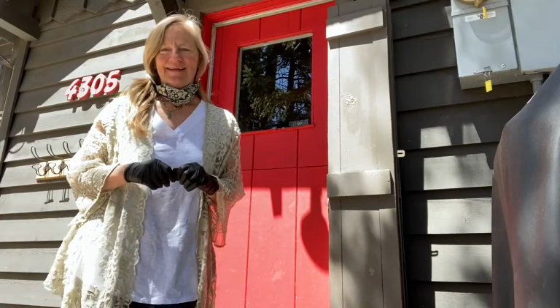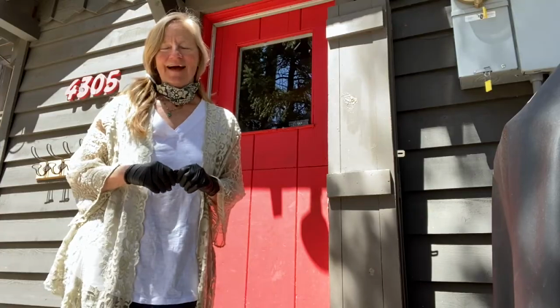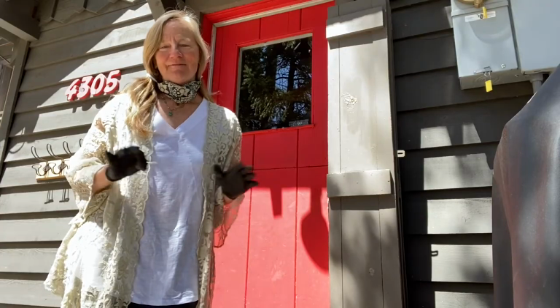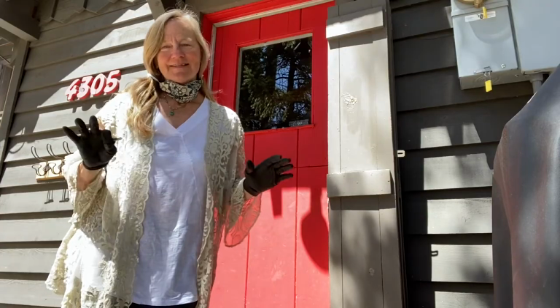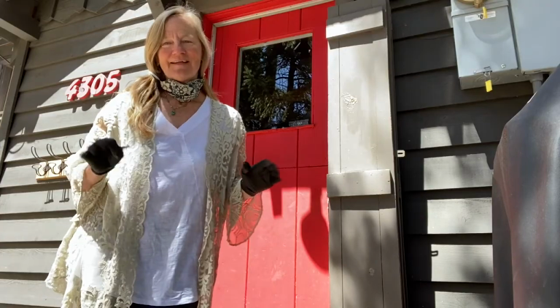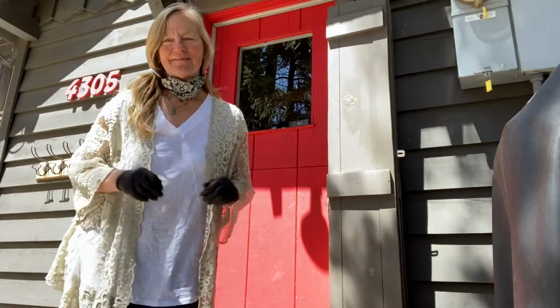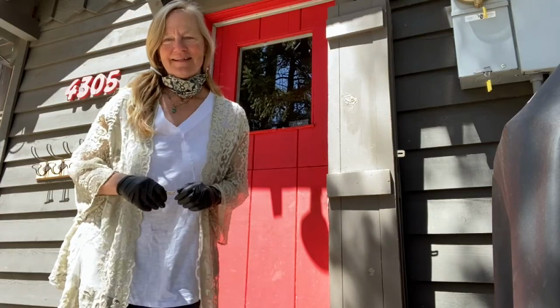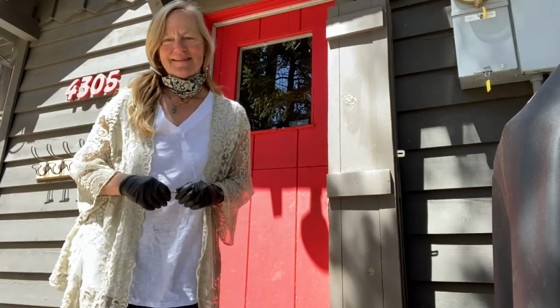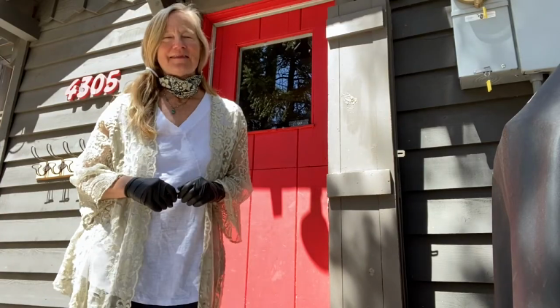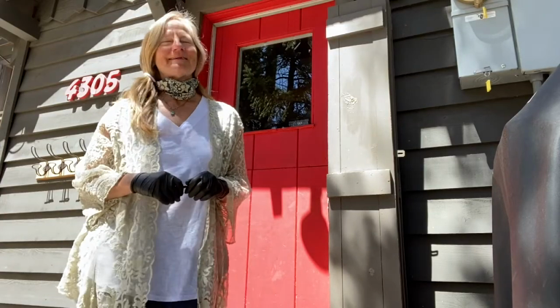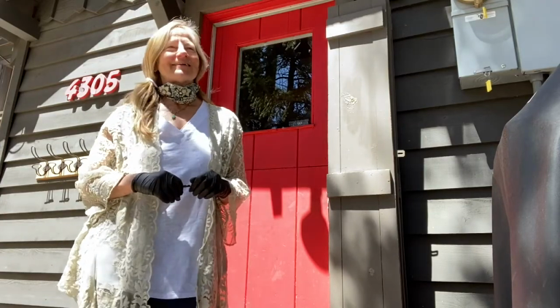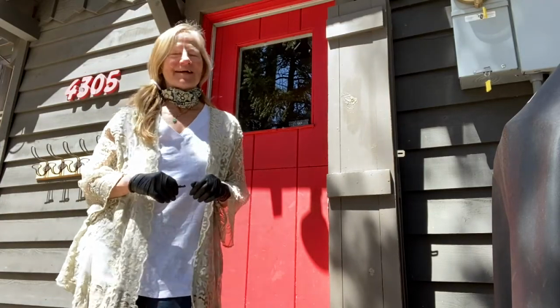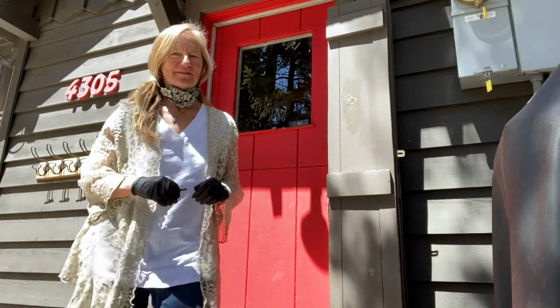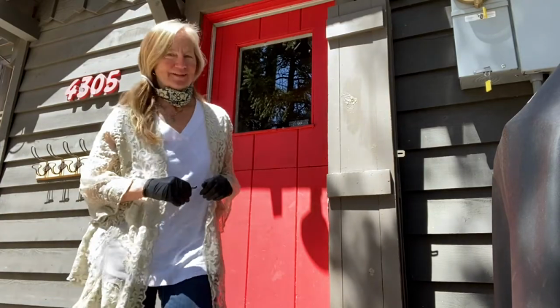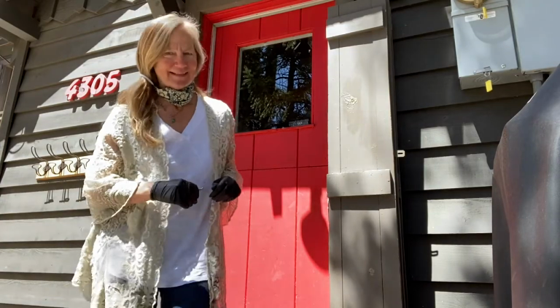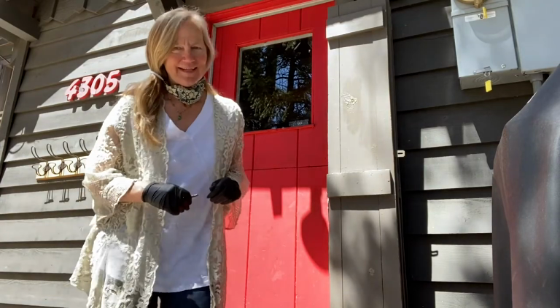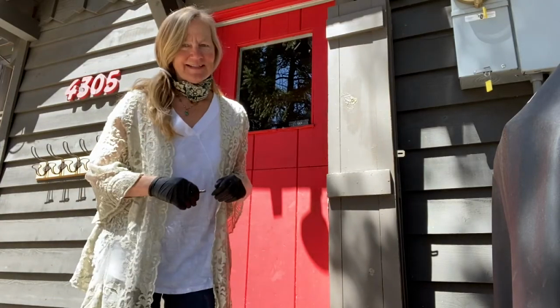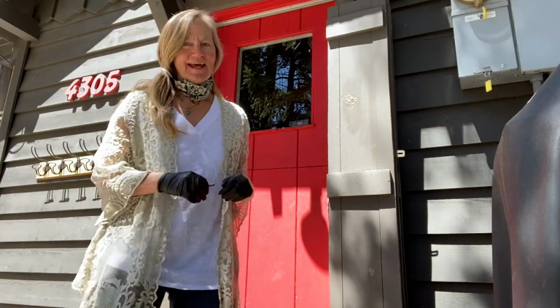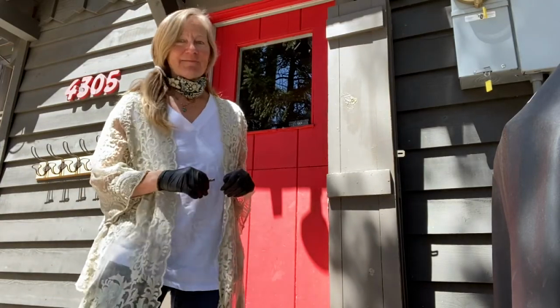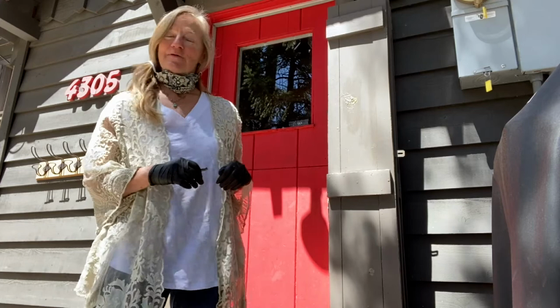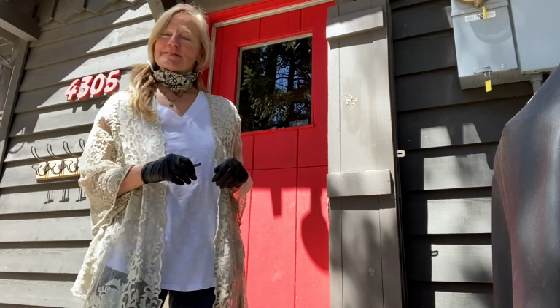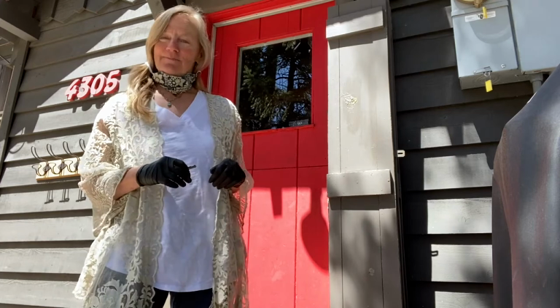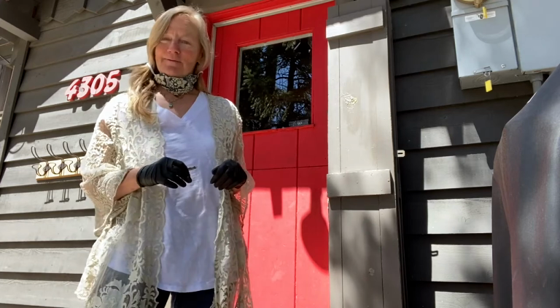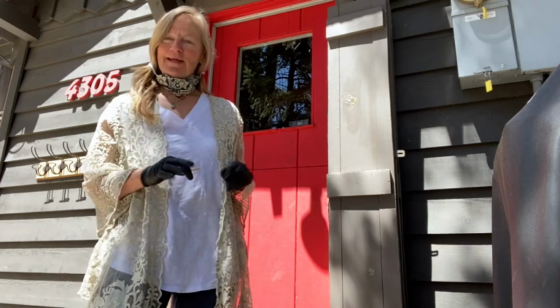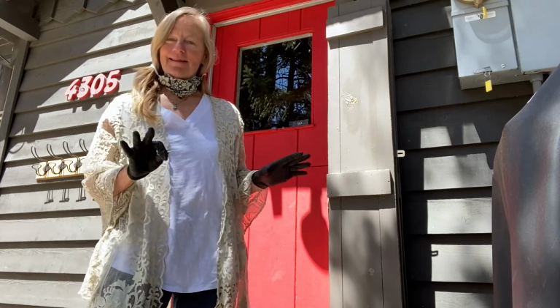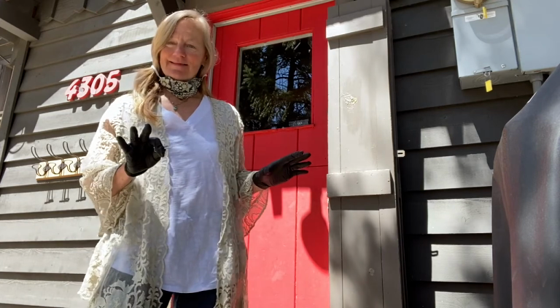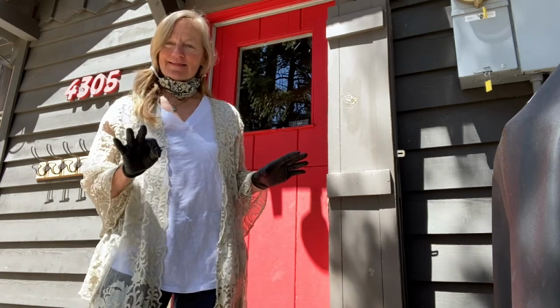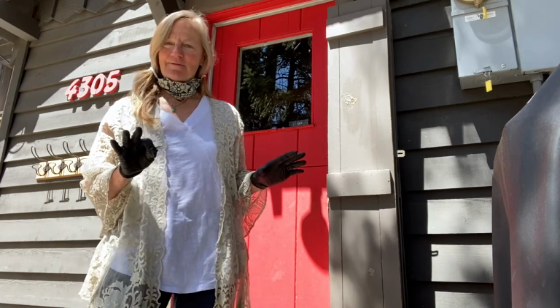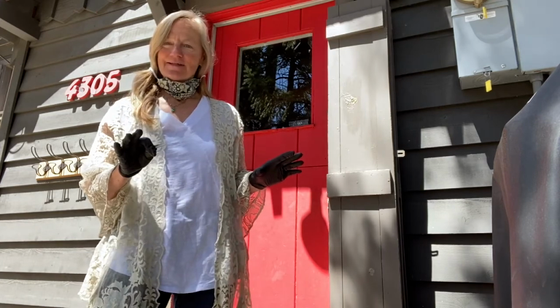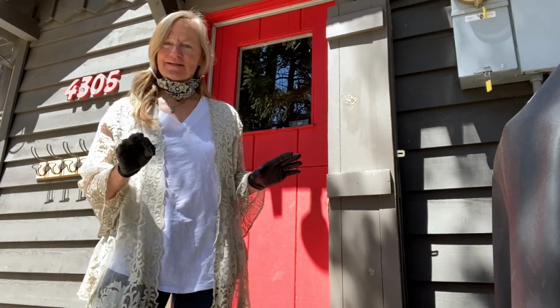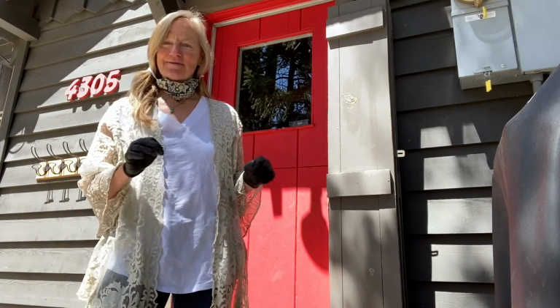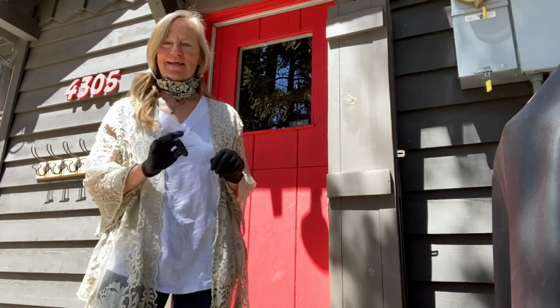Hi, I'm Chris Hinkle with Sierra Sotheby's International Realty. Today I'm showing some property and this is how we're going to start doing it.